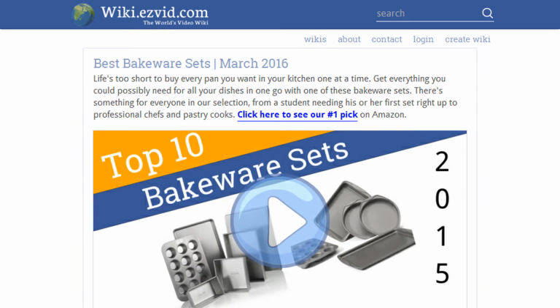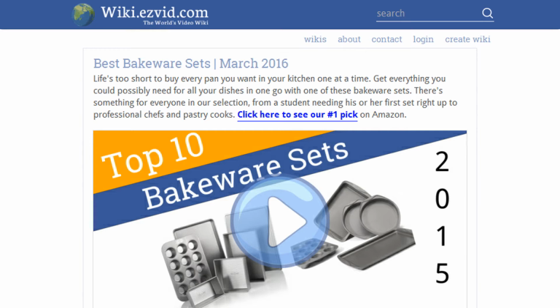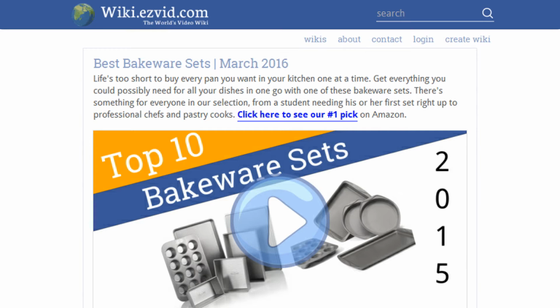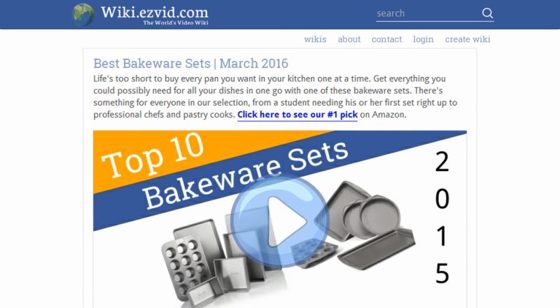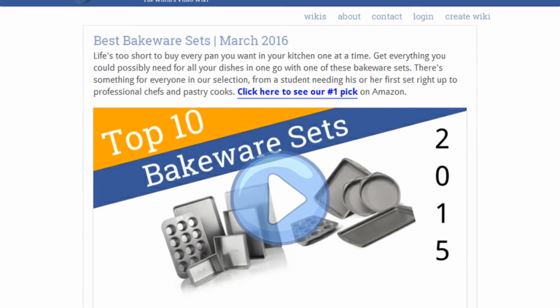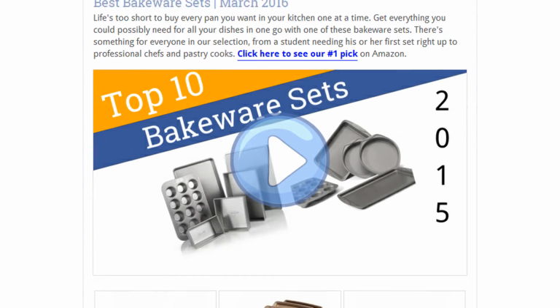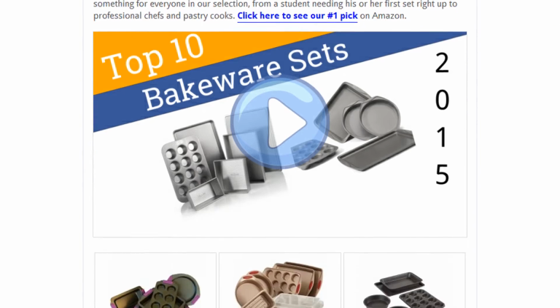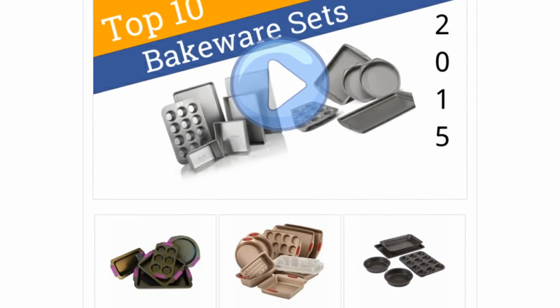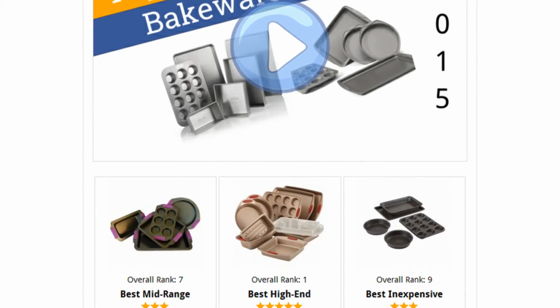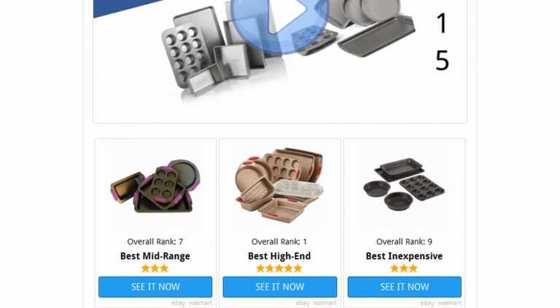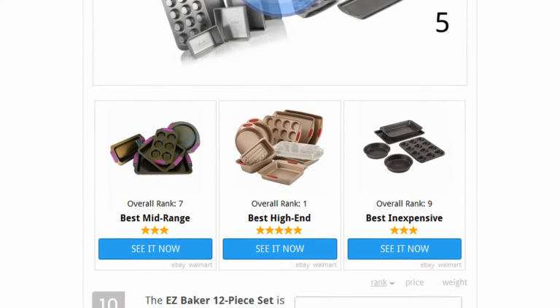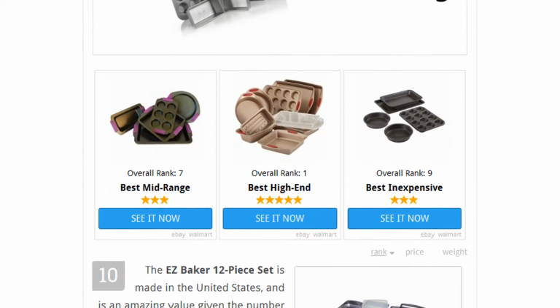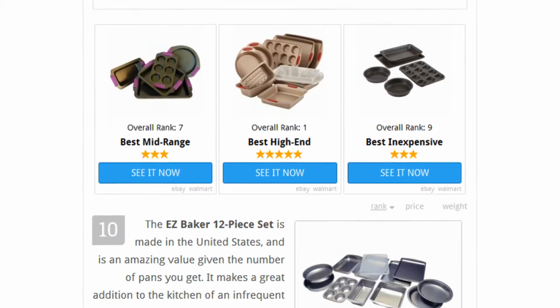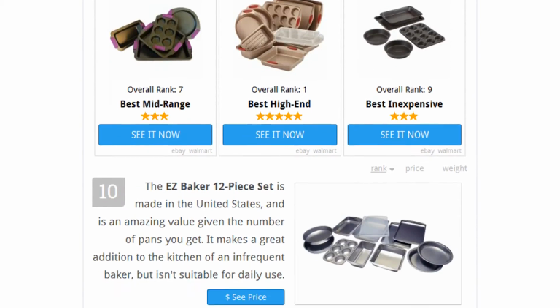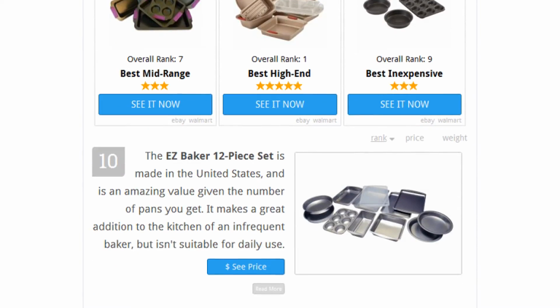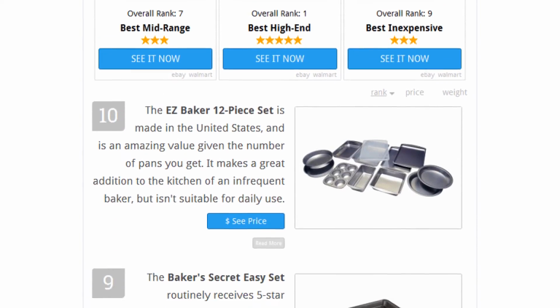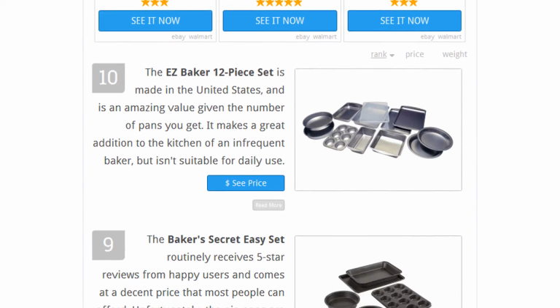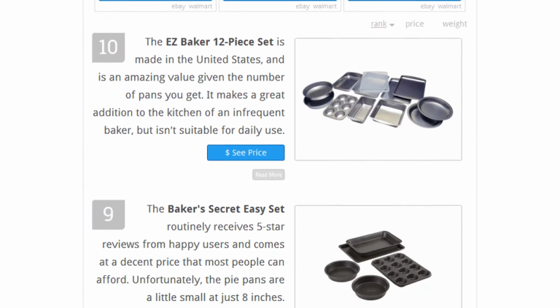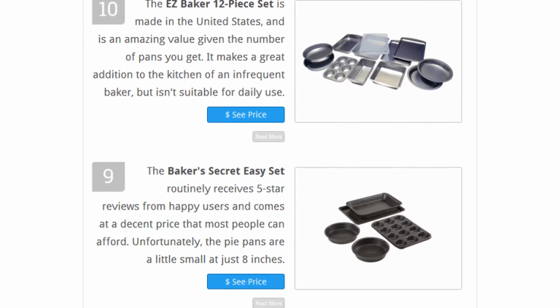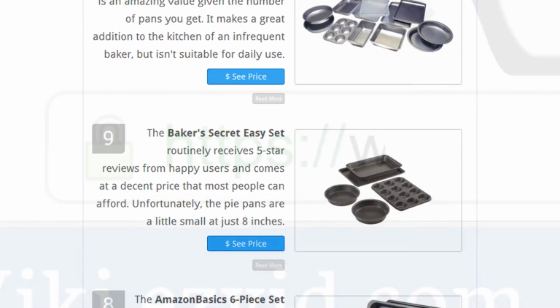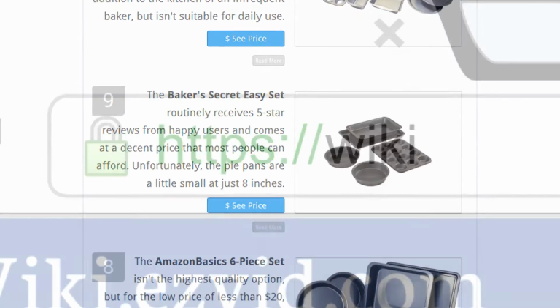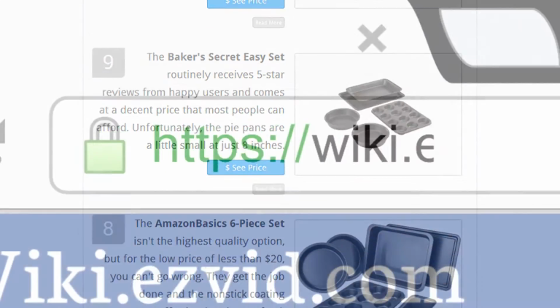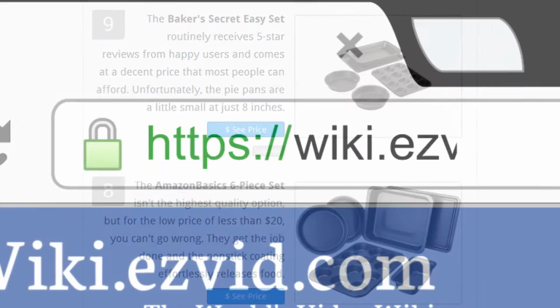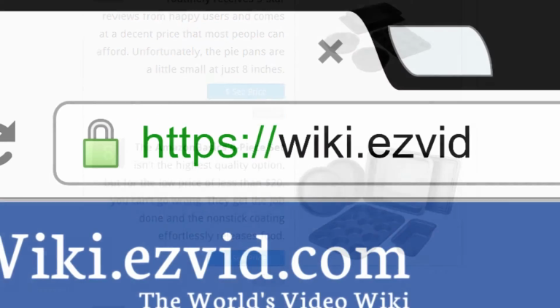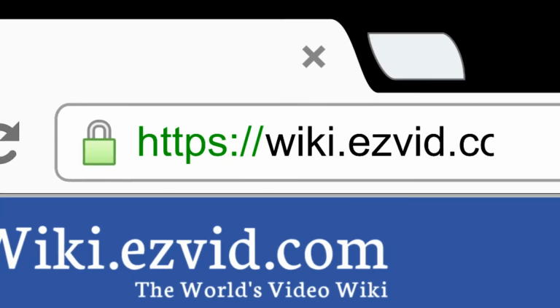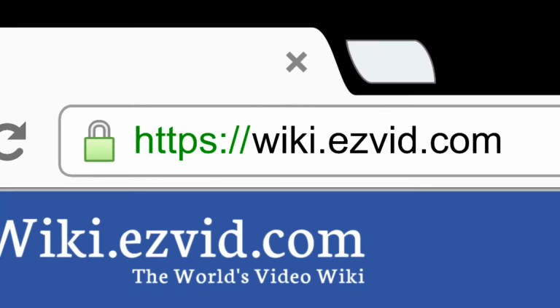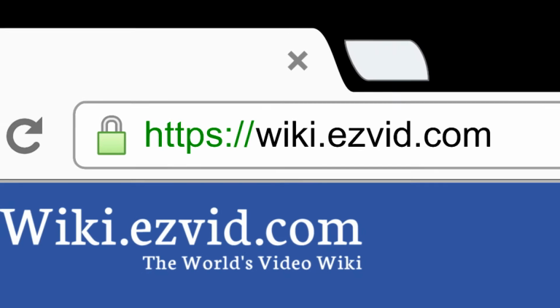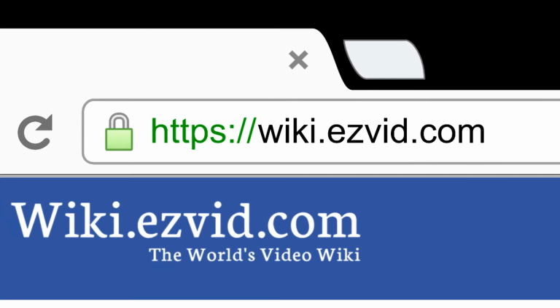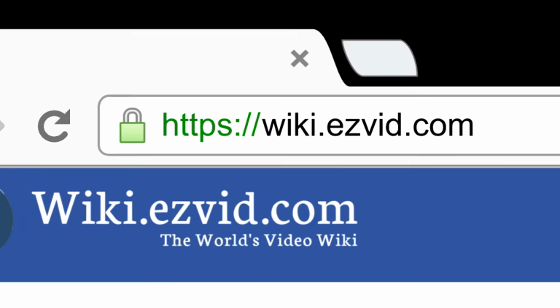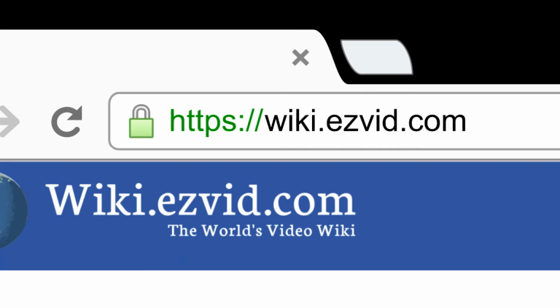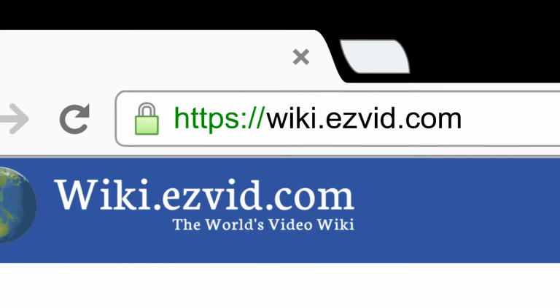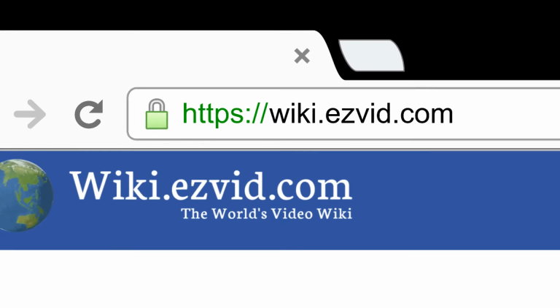To see all this and more, go to wiki.easyvid.com and search for bakeware sets, or click beneath this video.